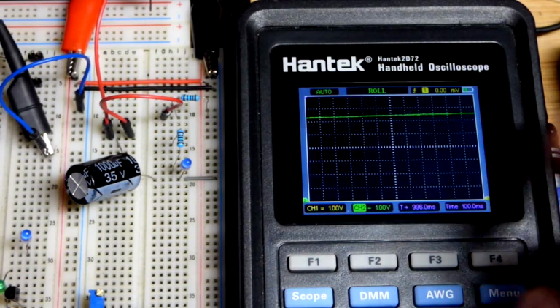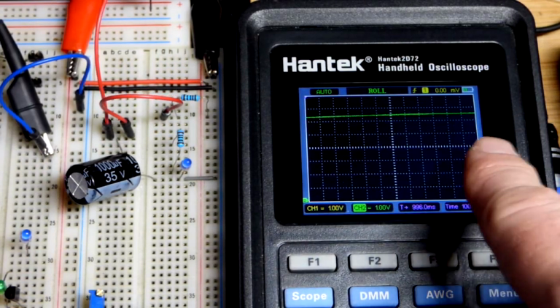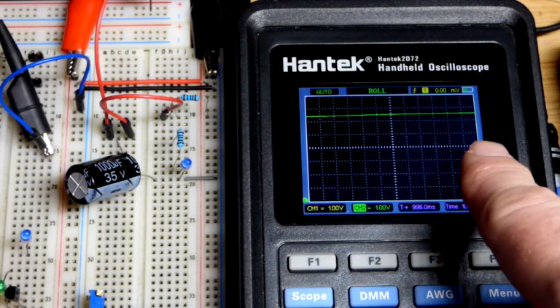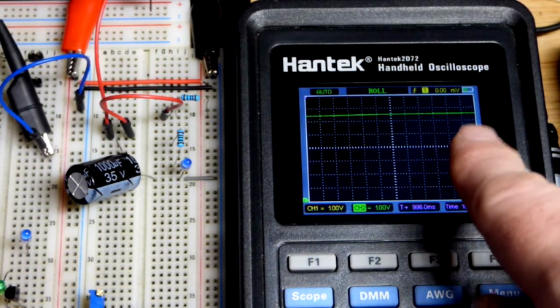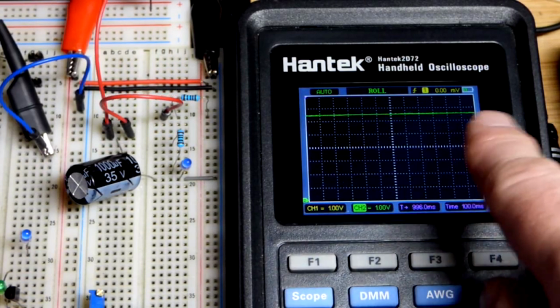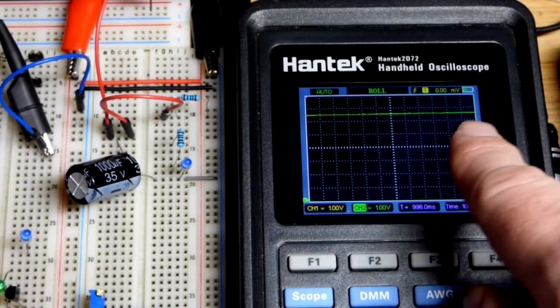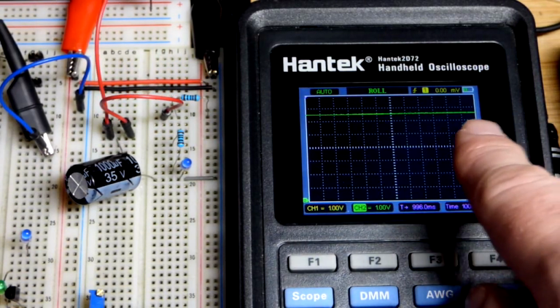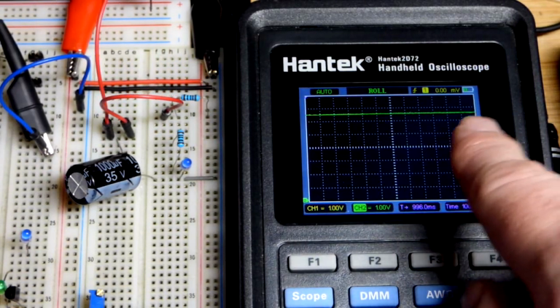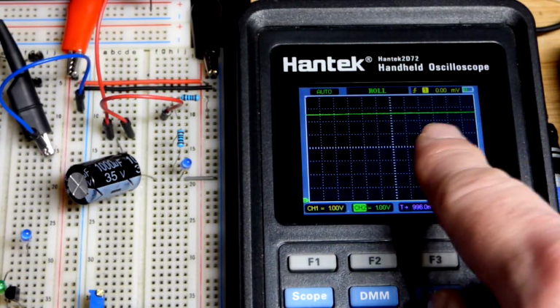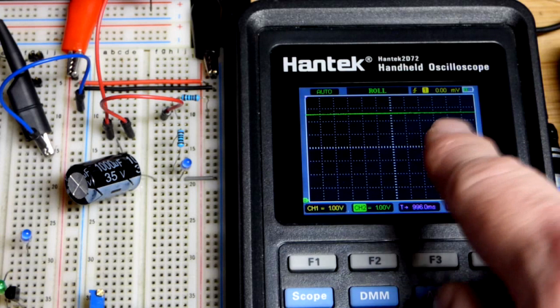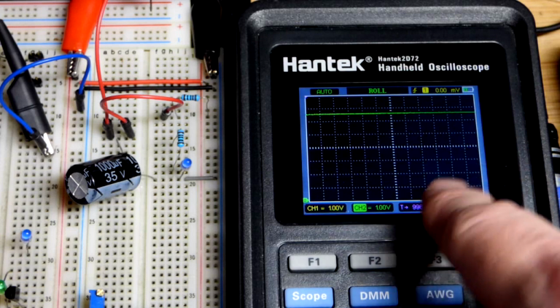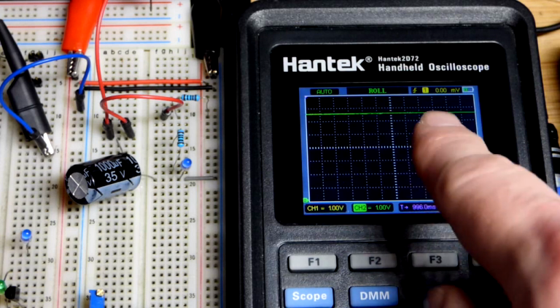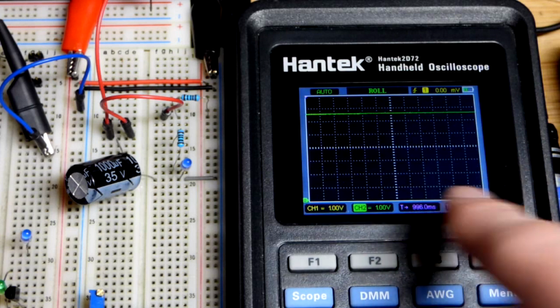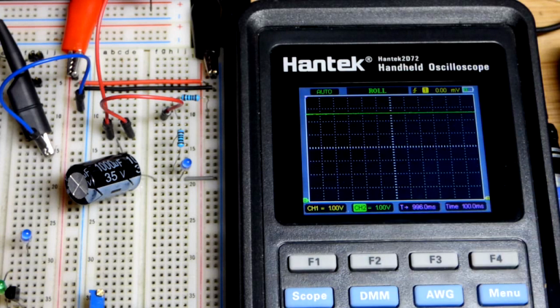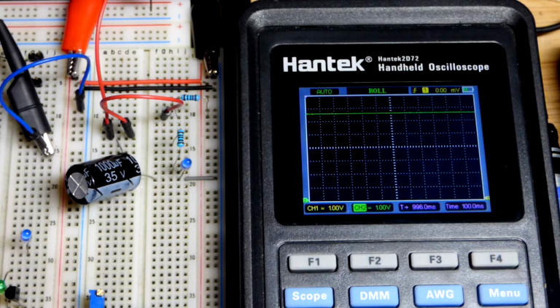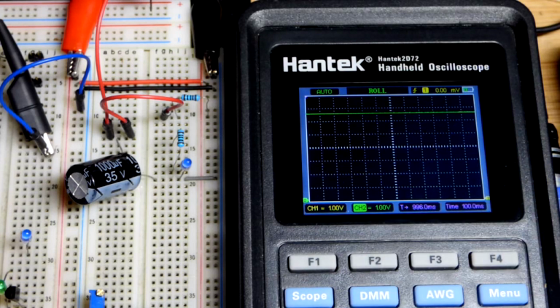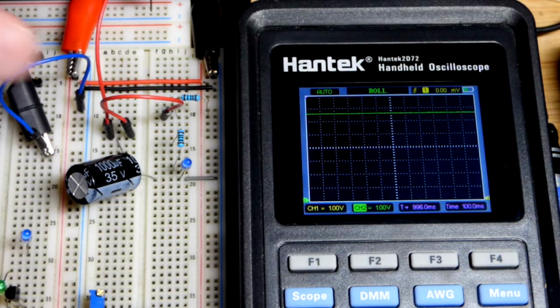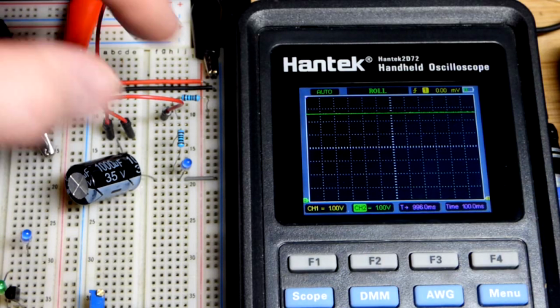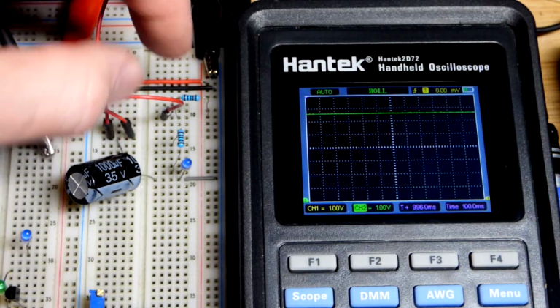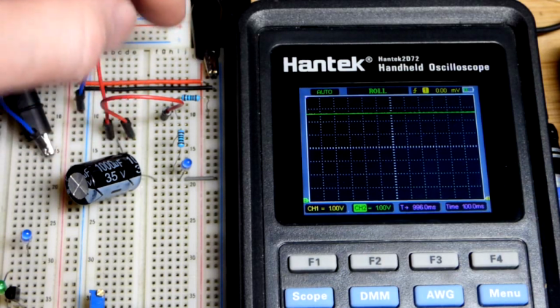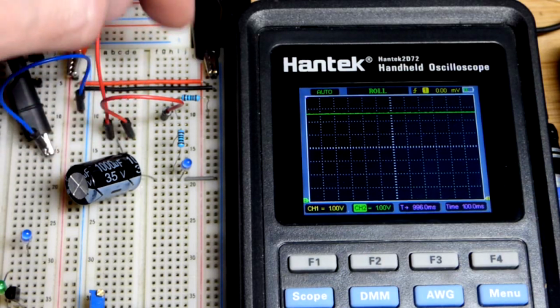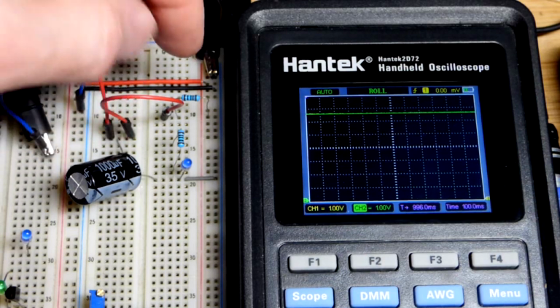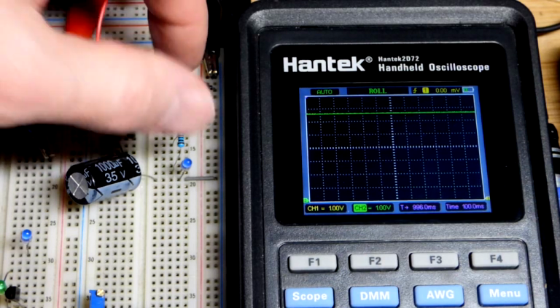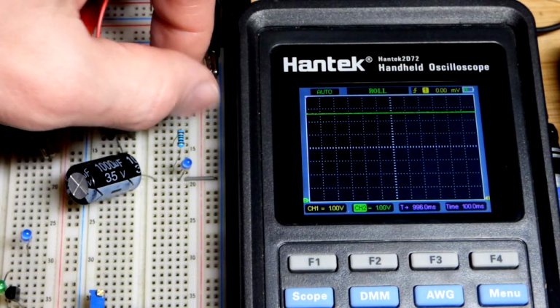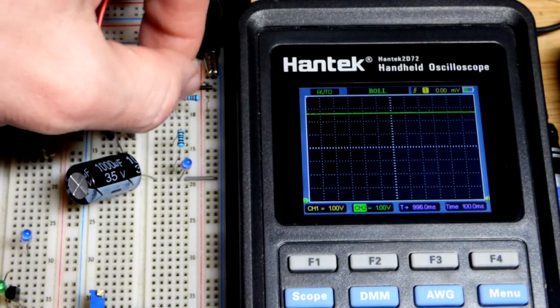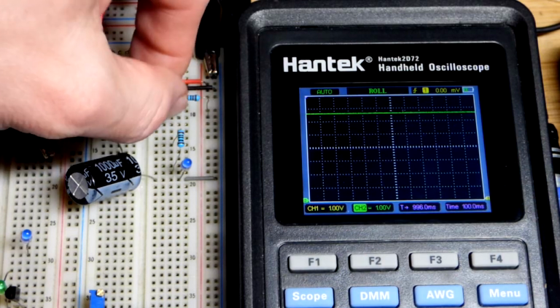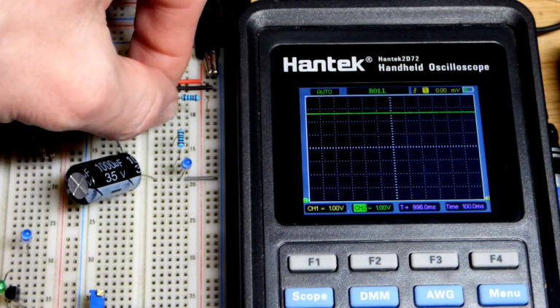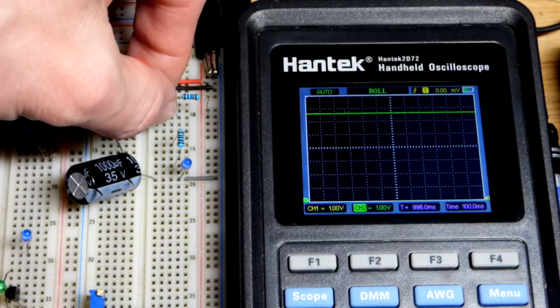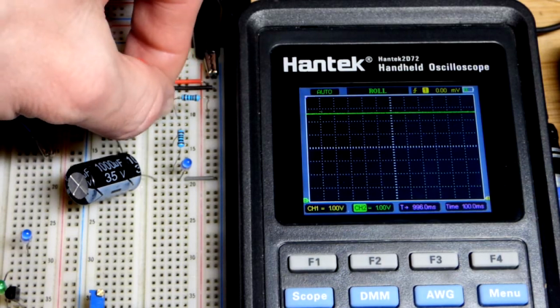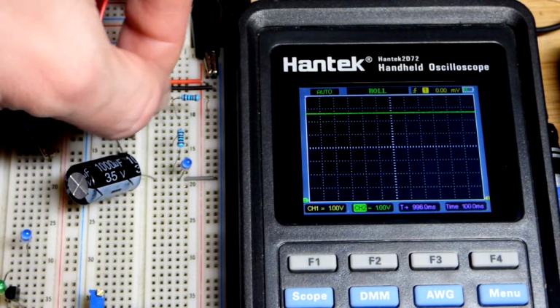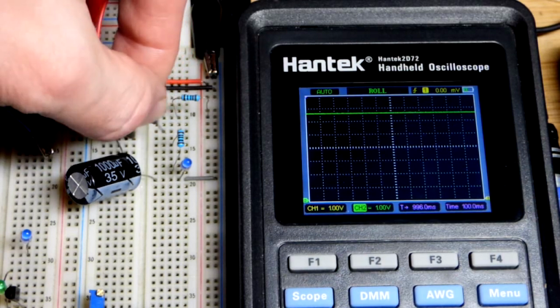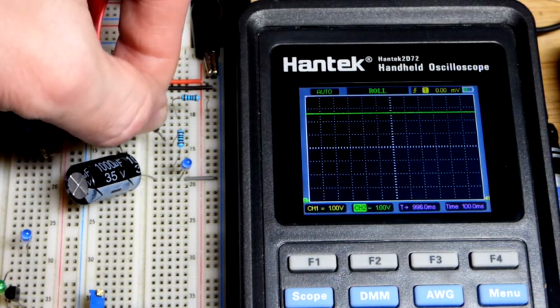The power supply is set to 7 volts. This isn't giving a 100% accurate reading, but it's doing pretty good.